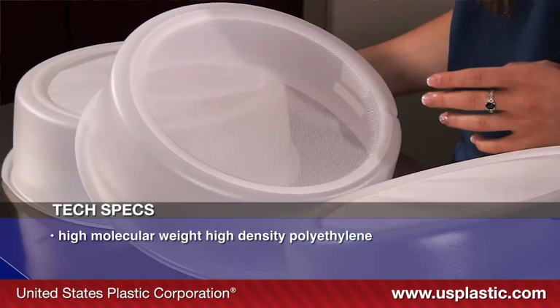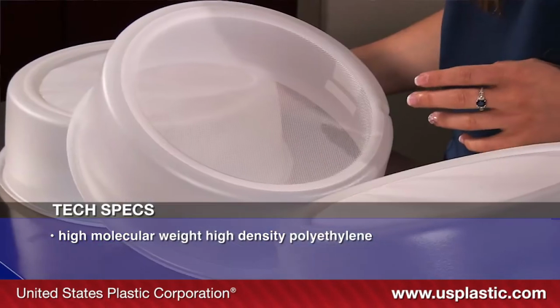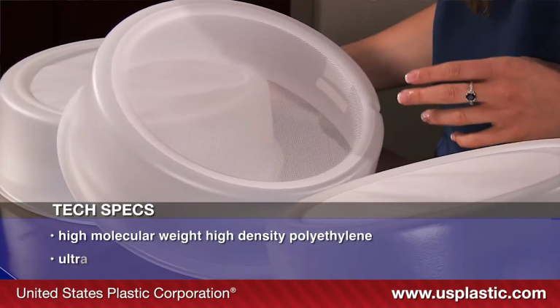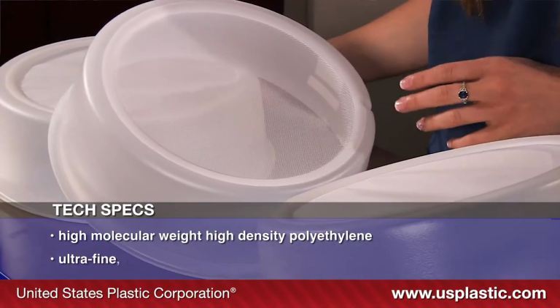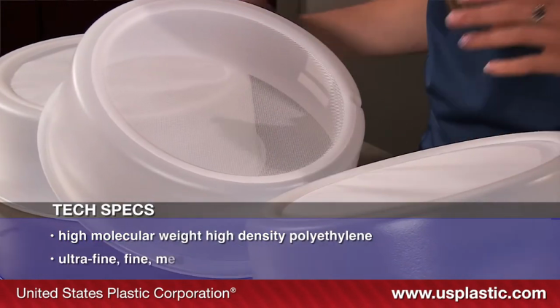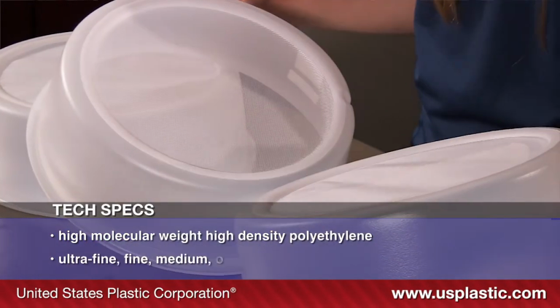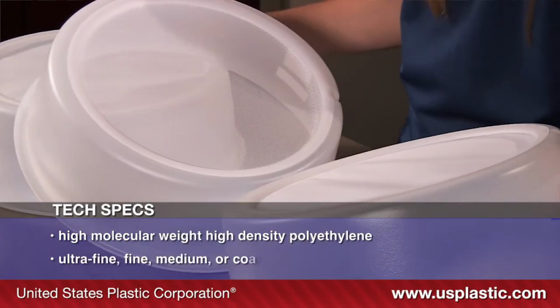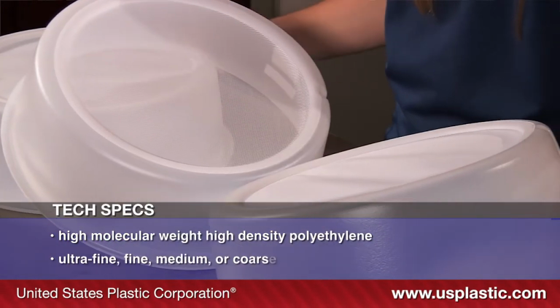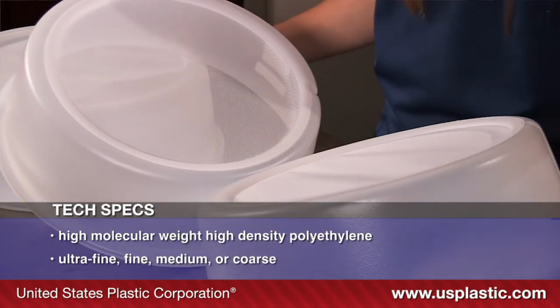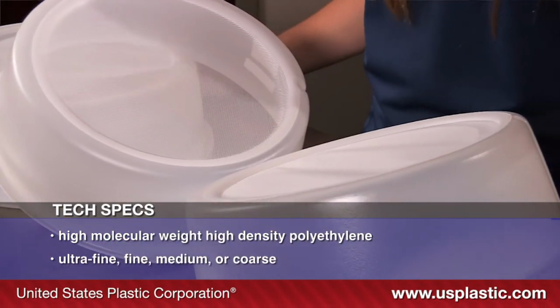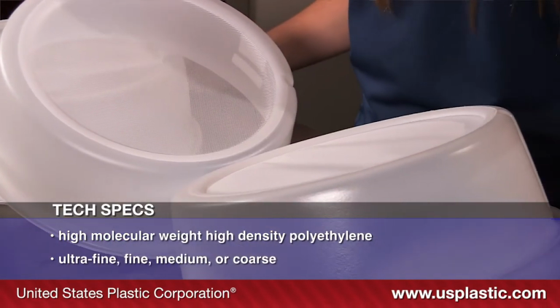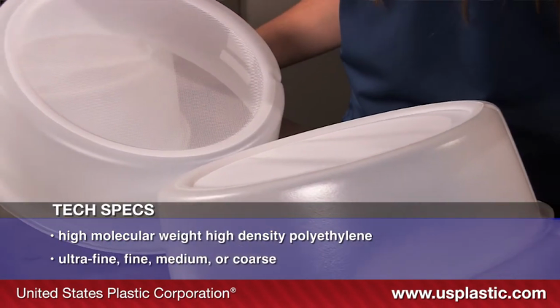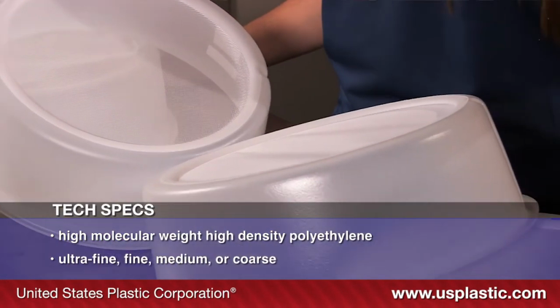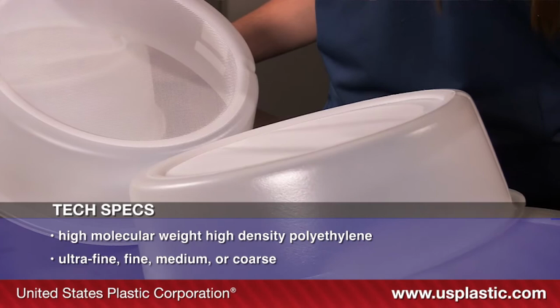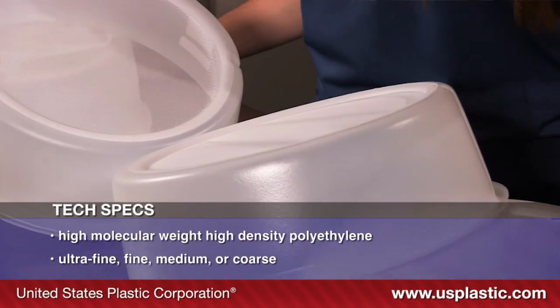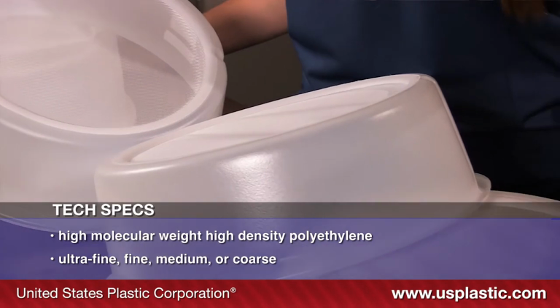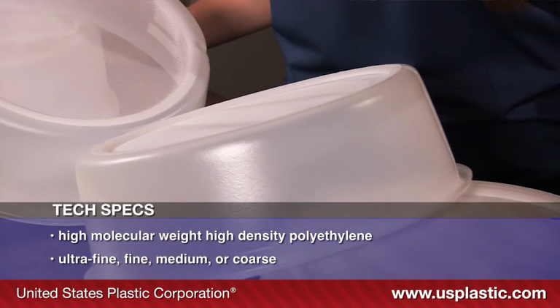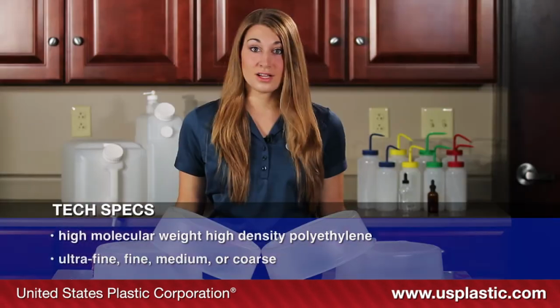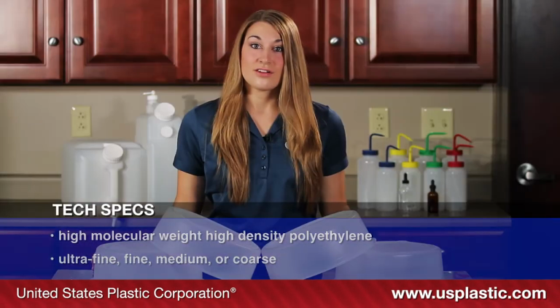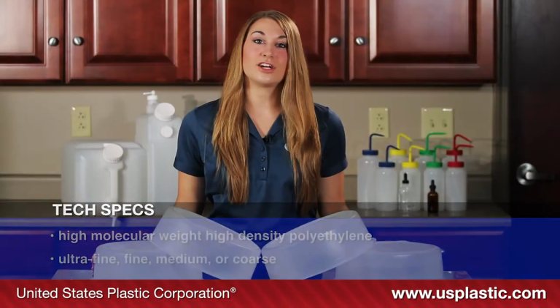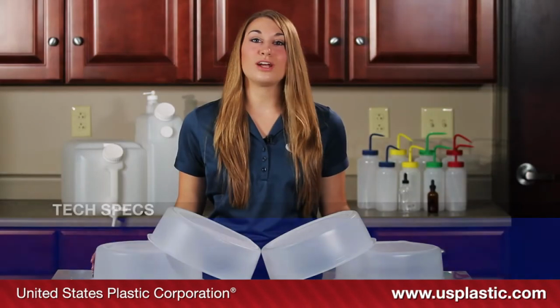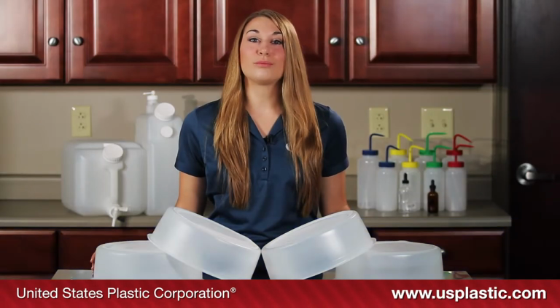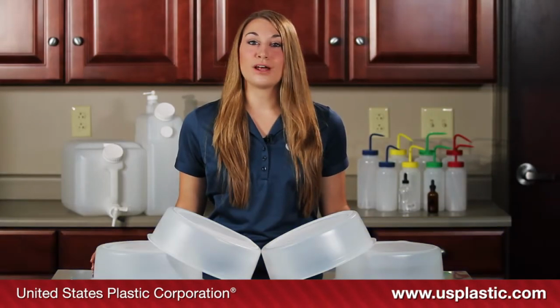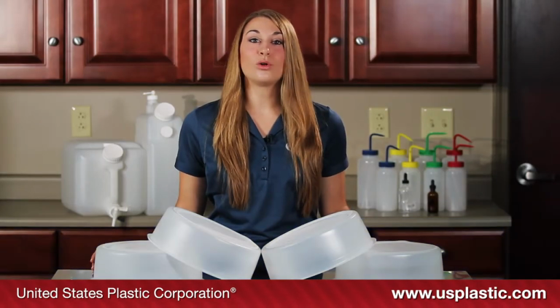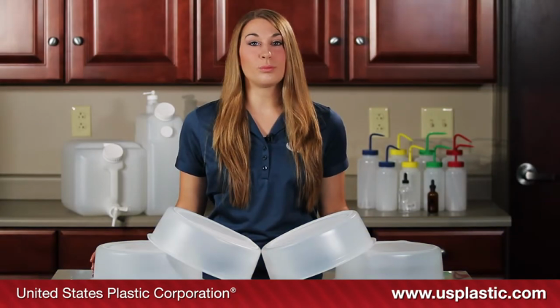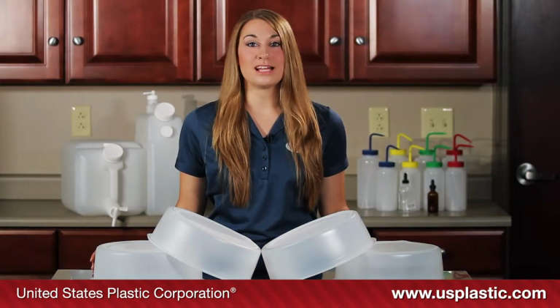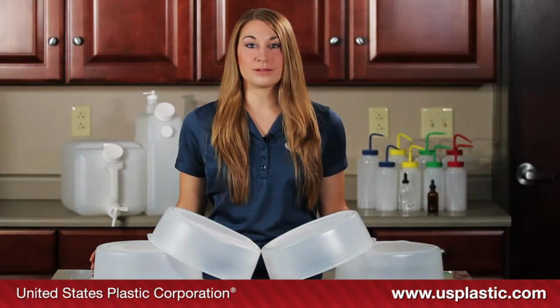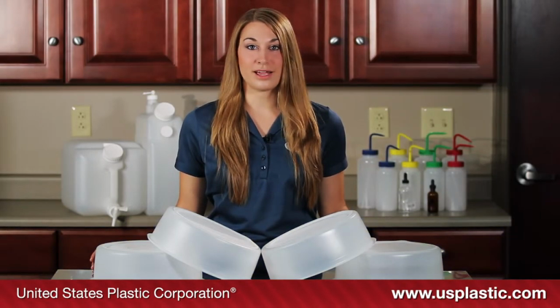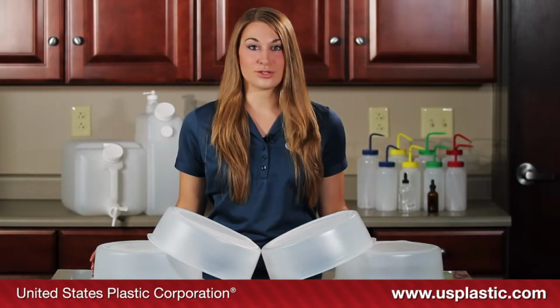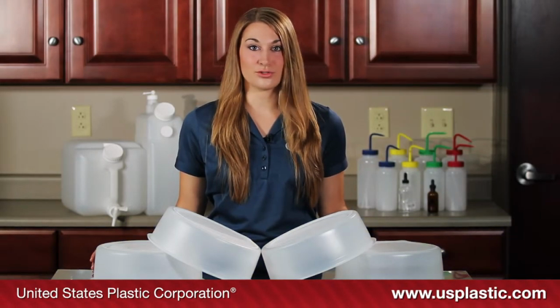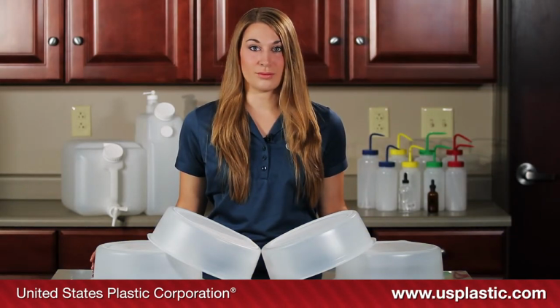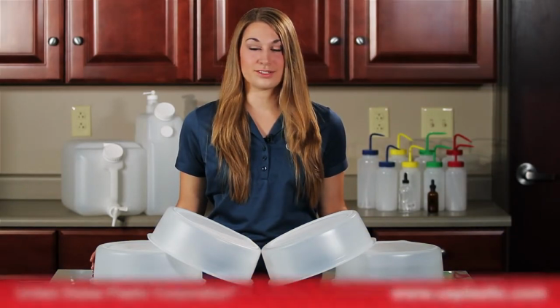The center mesh comes in ultra-fine, fine, medium, or coarse. They are great for metal or plastic pails and drums.